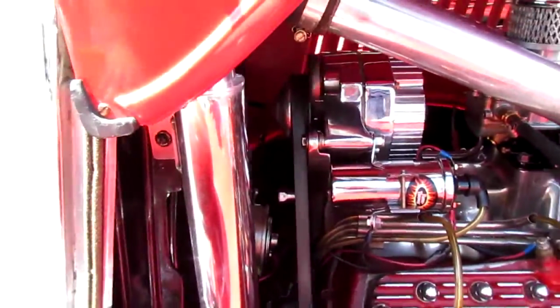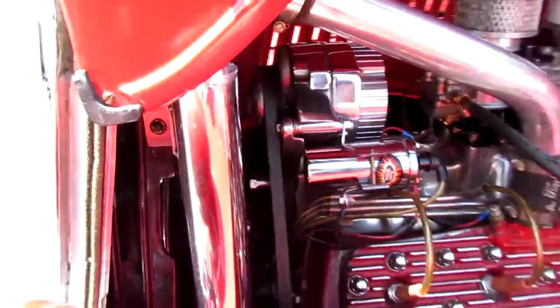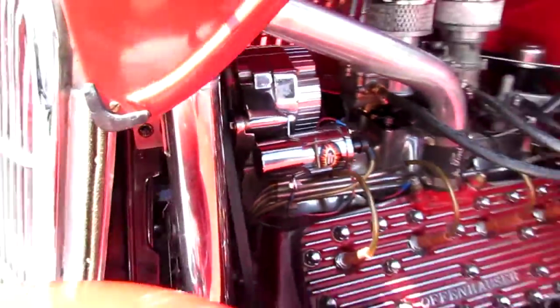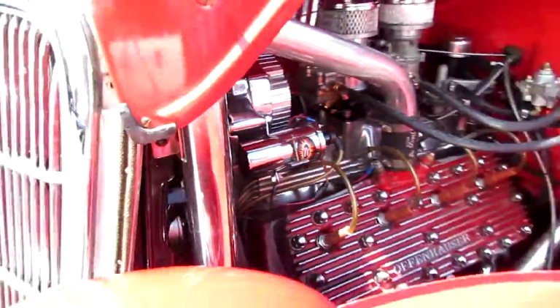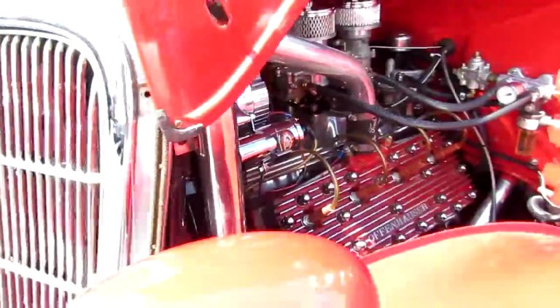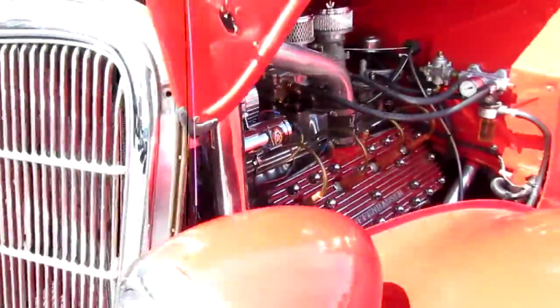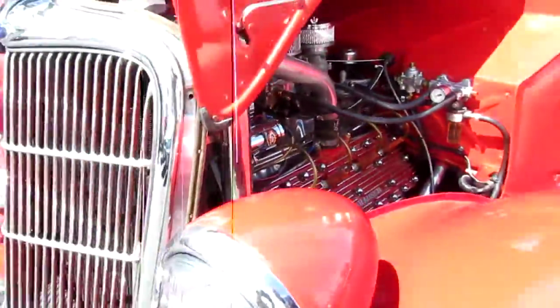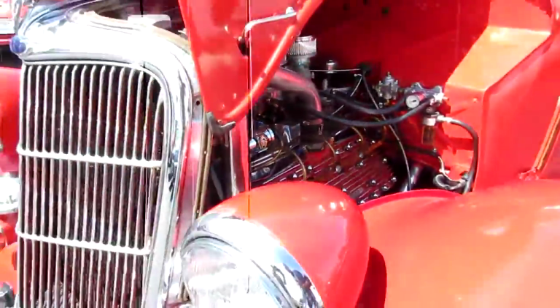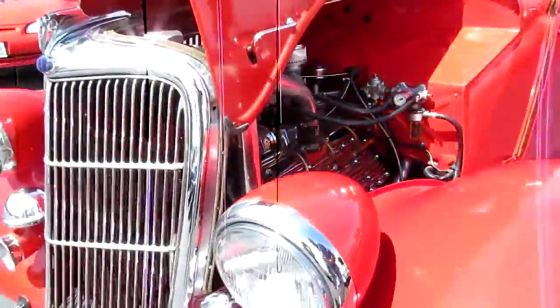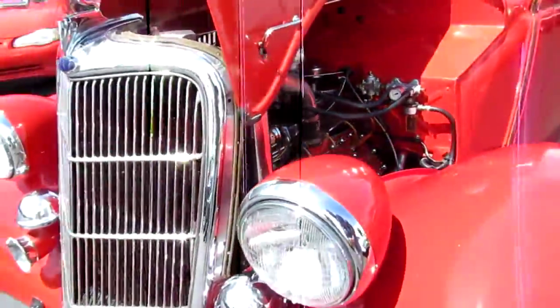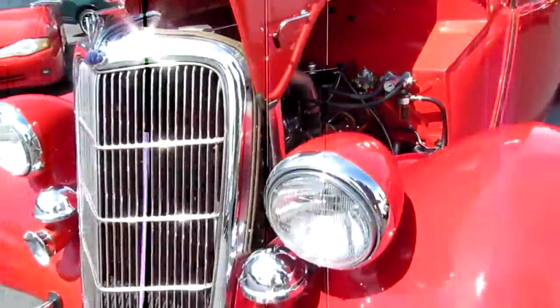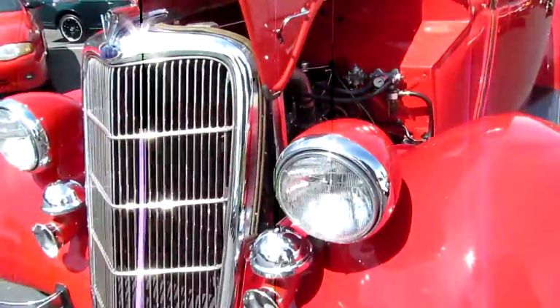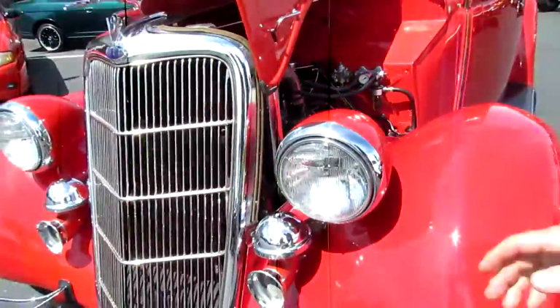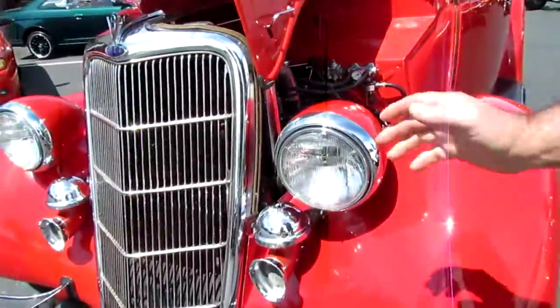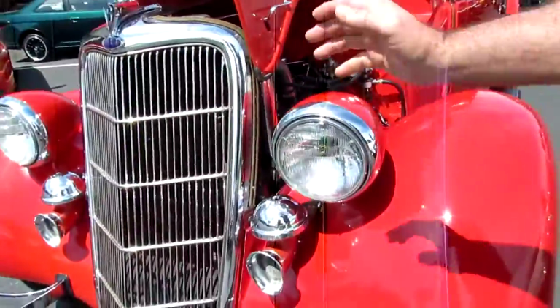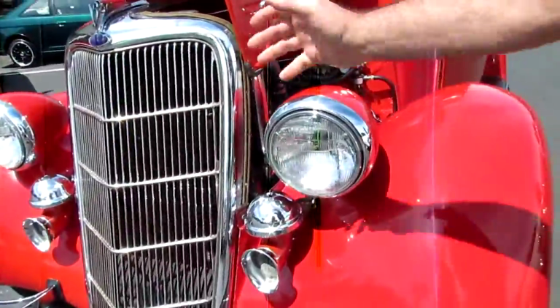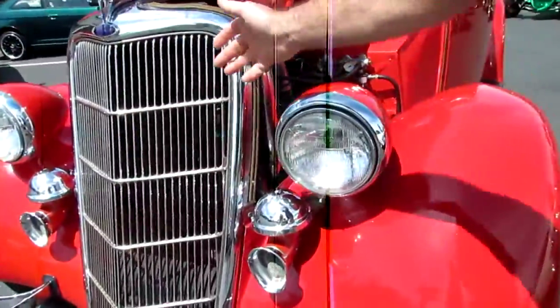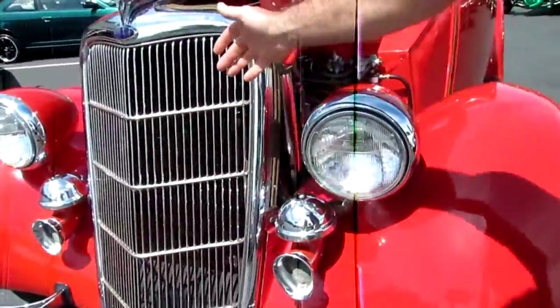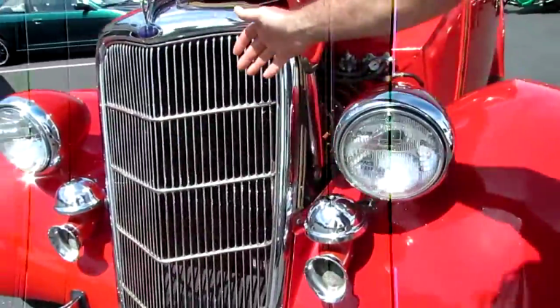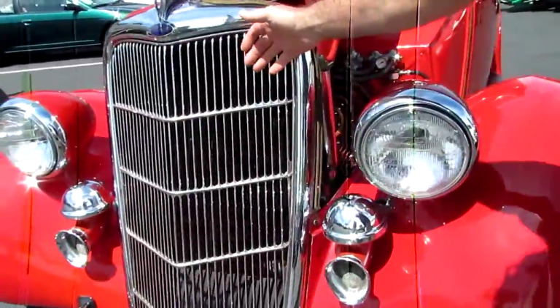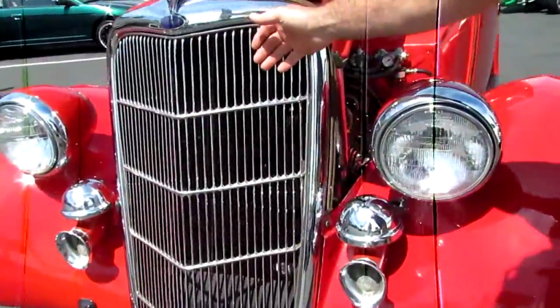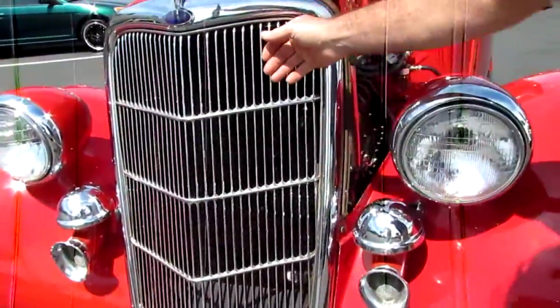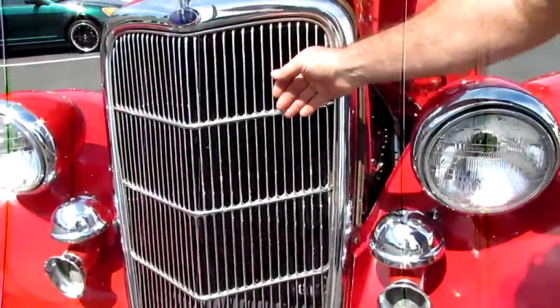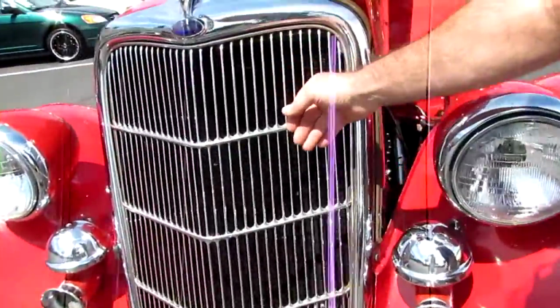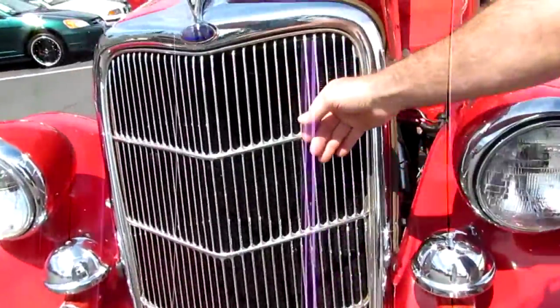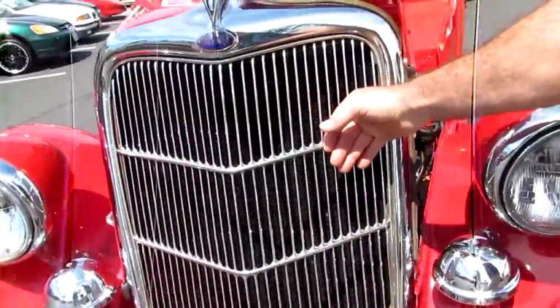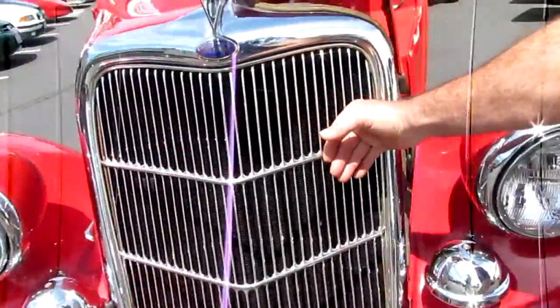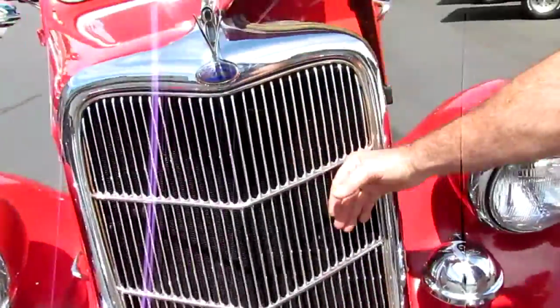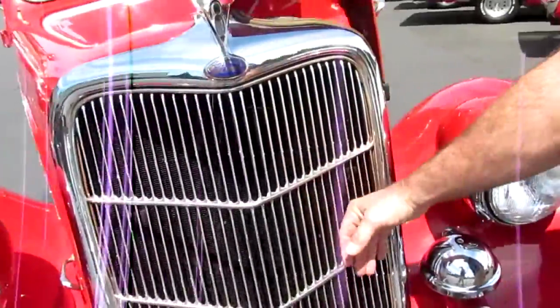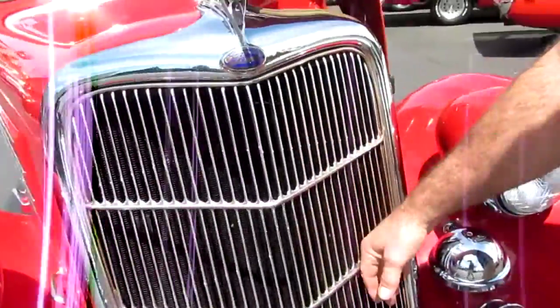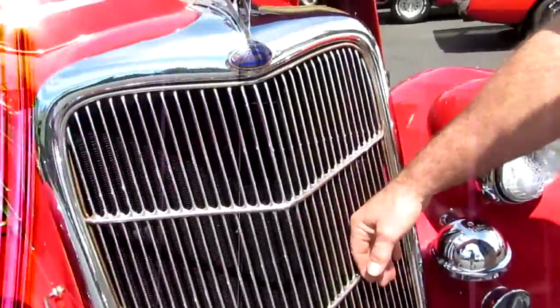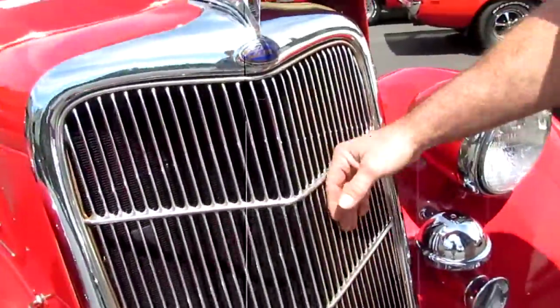We've got a 12-volt system. This is the original grille that's been restored and re-chromed.